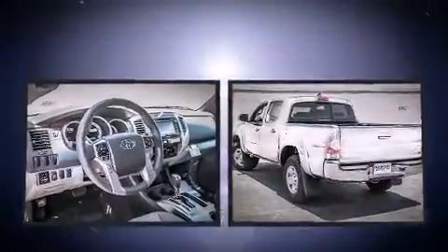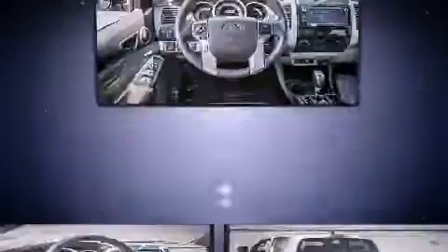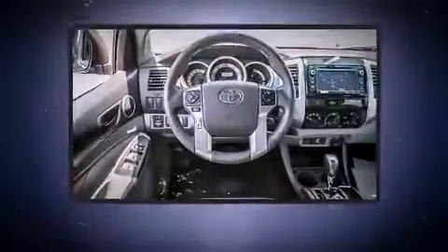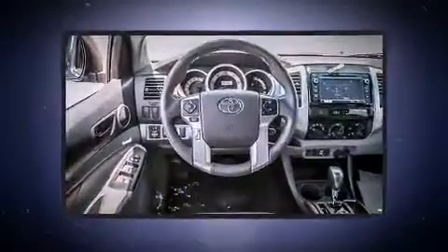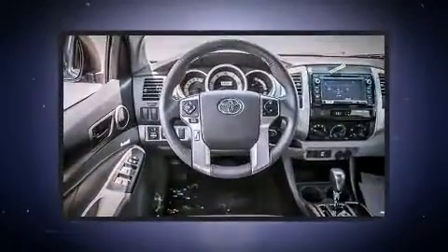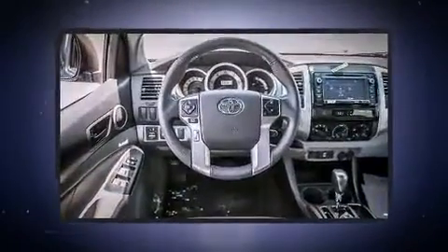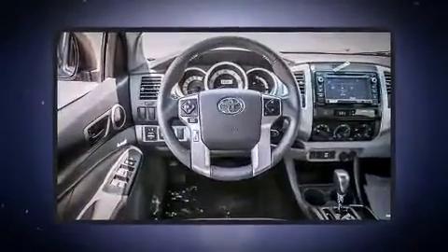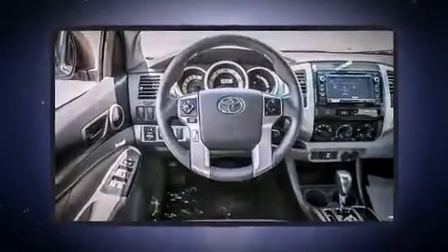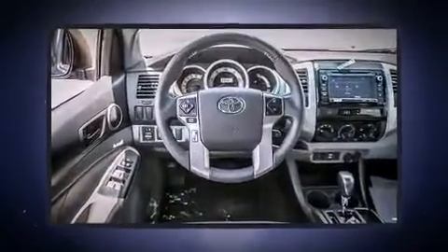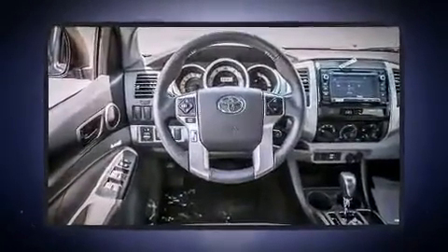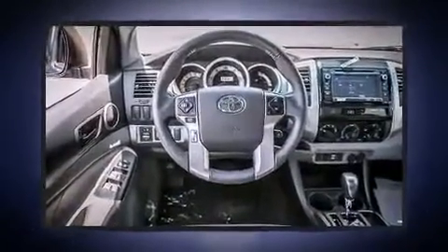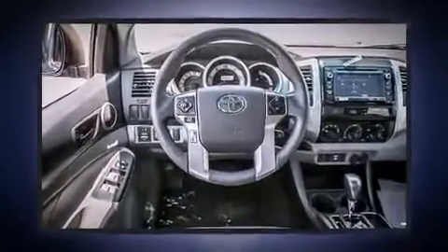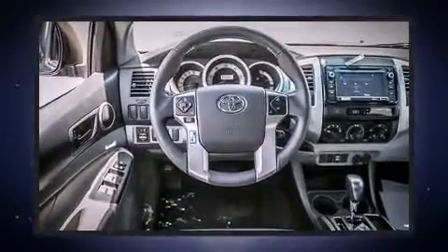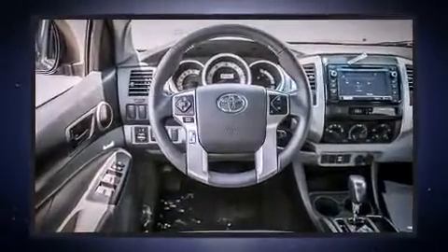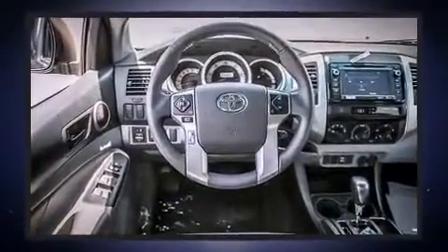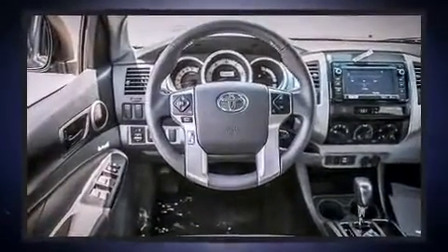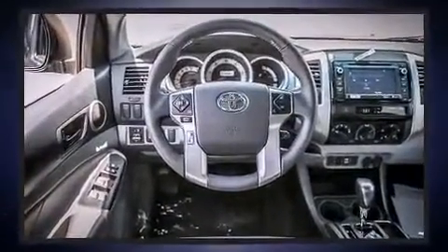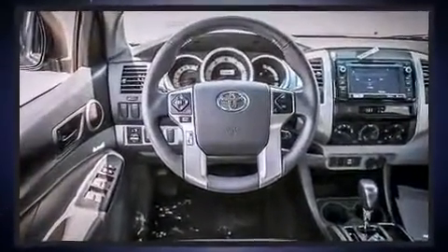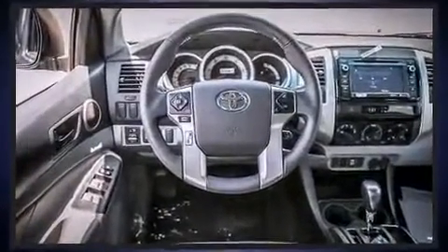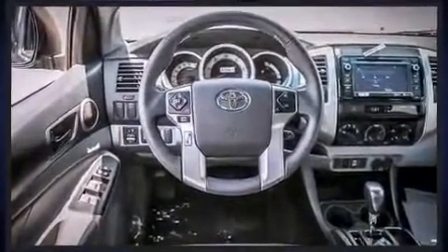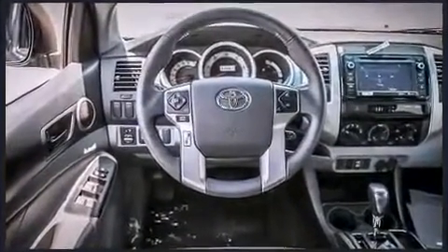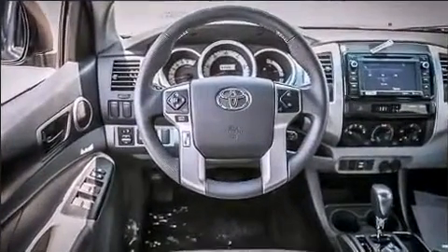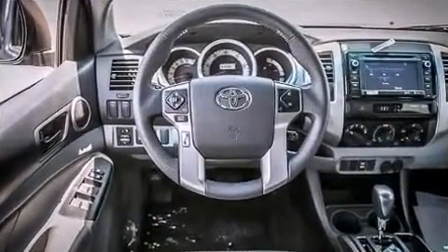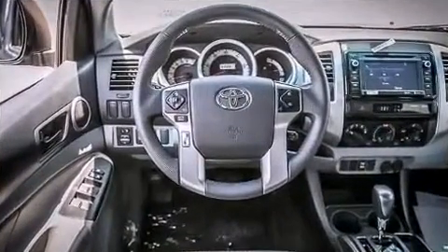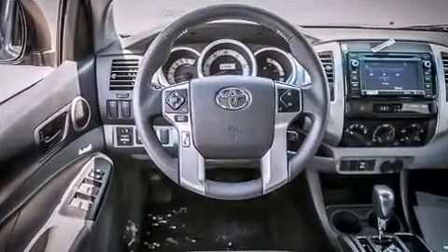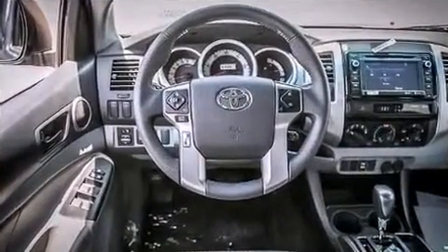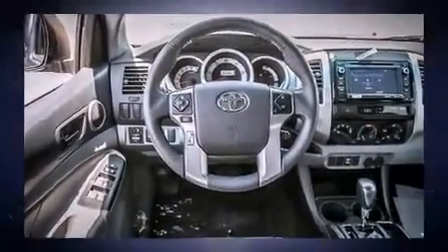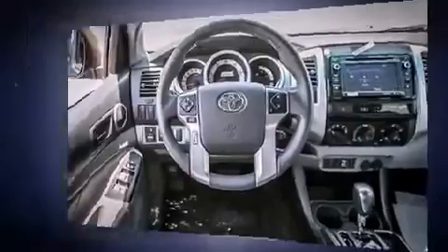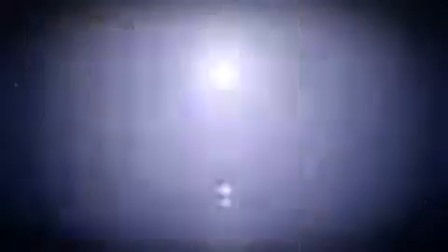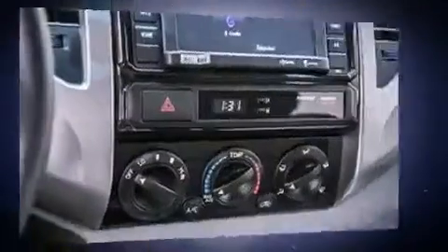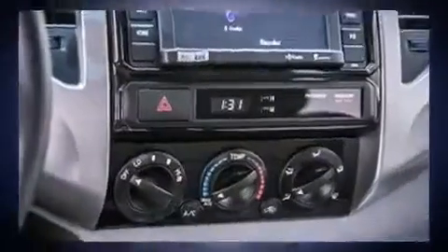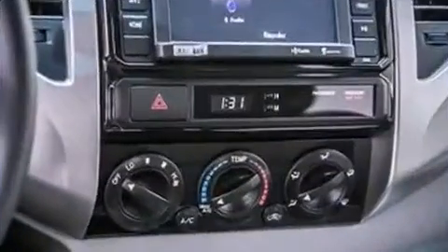It features an automatic transmission, rear-wheel drive, and an efficient four-cylinder engine.